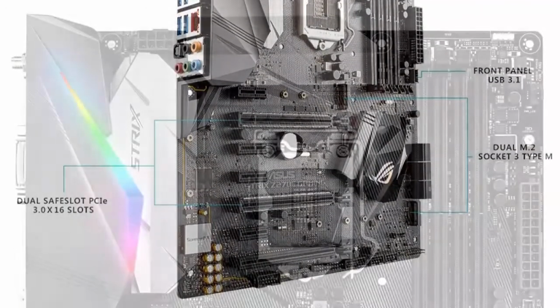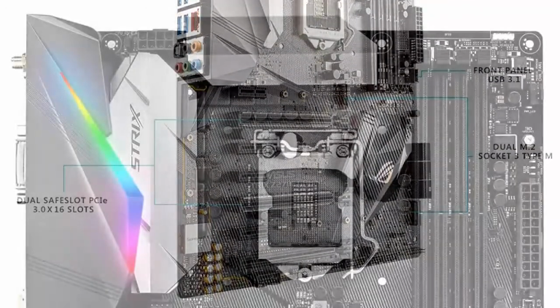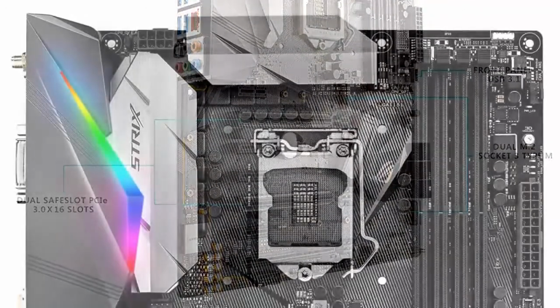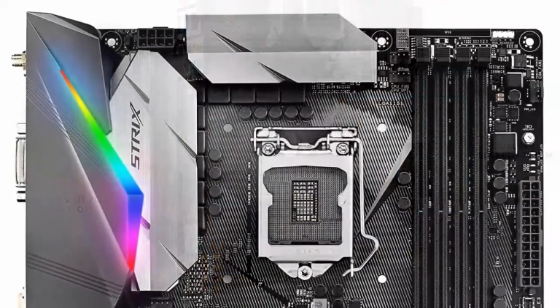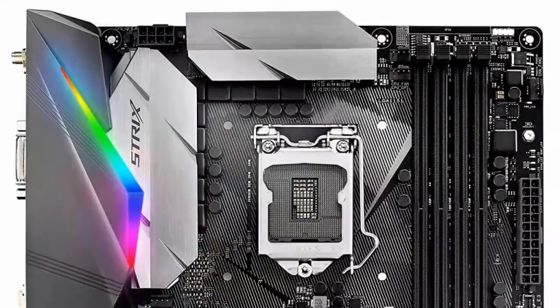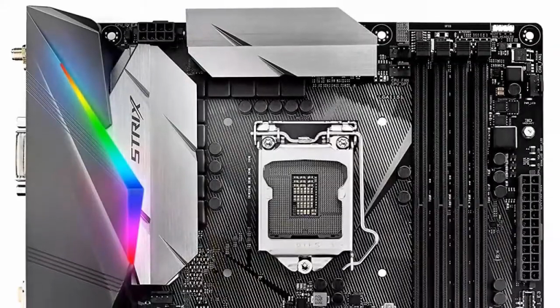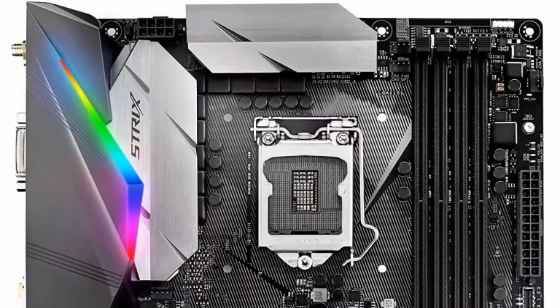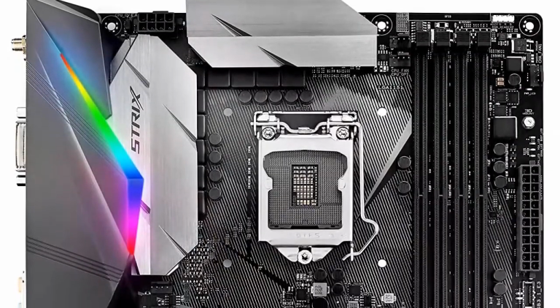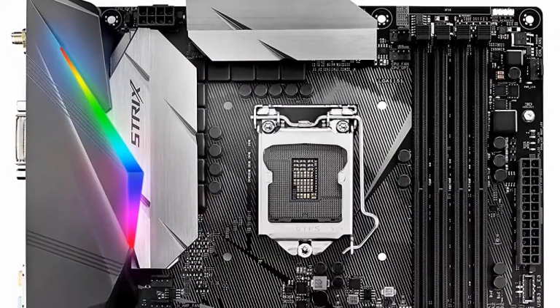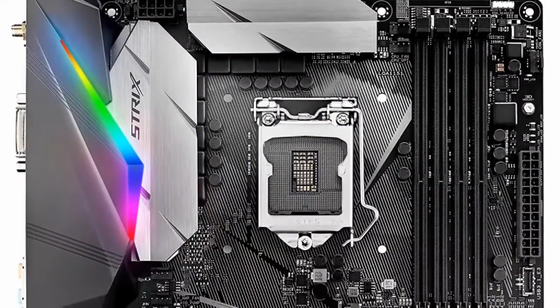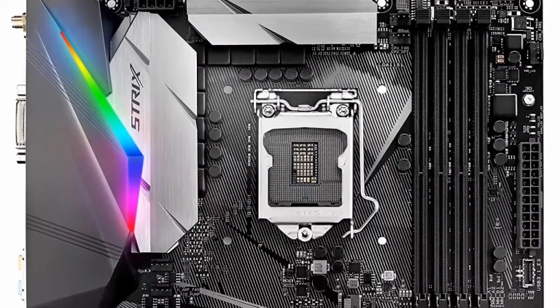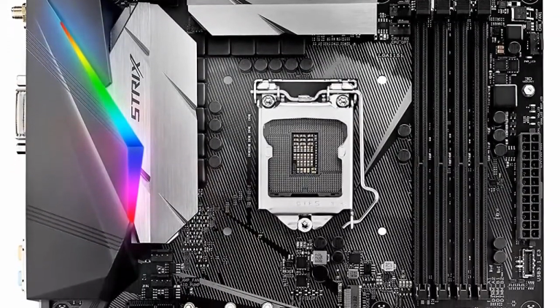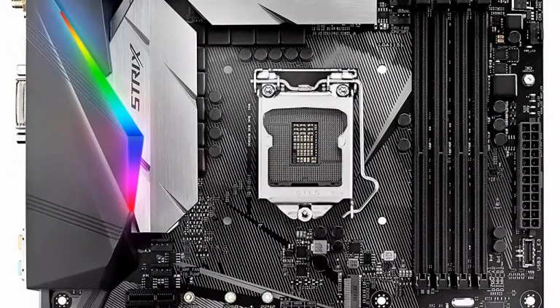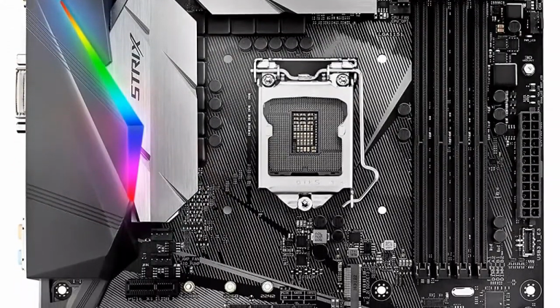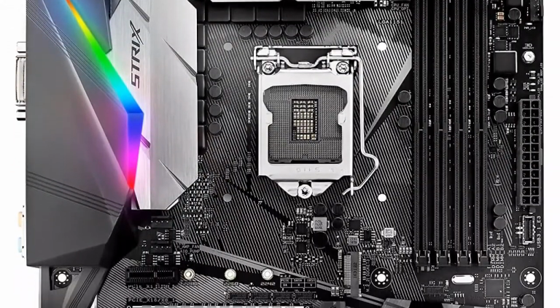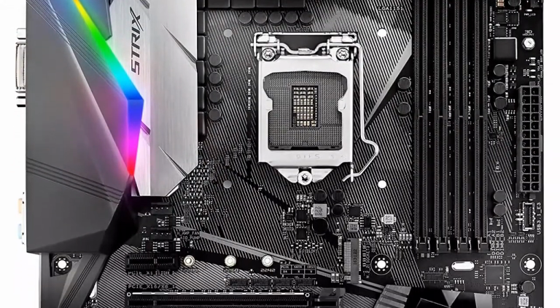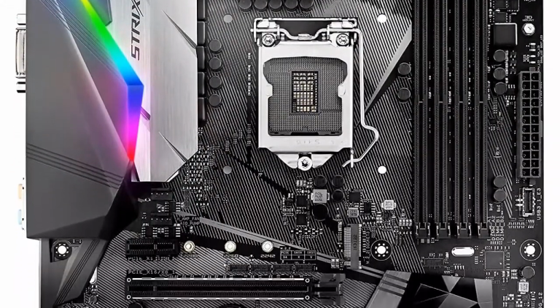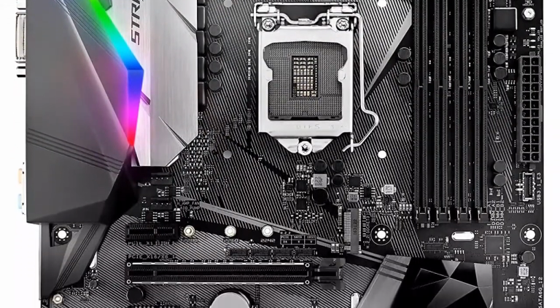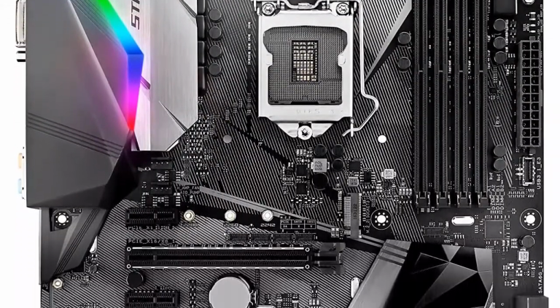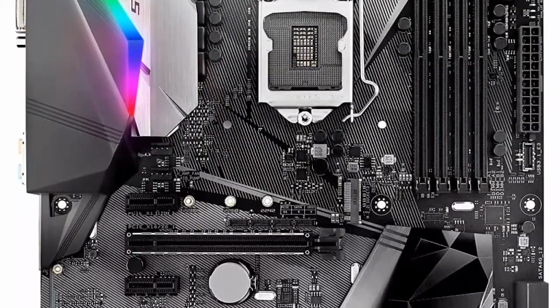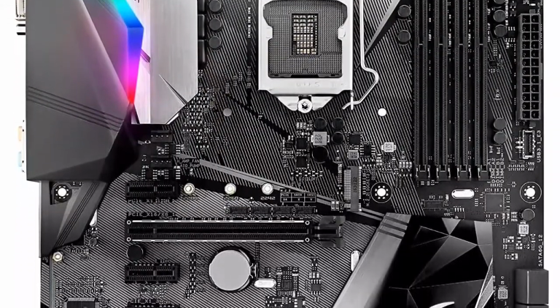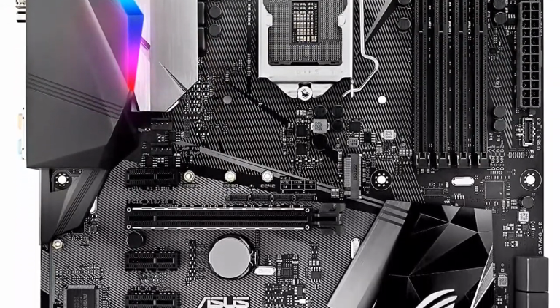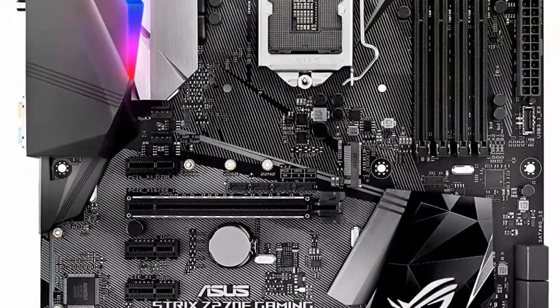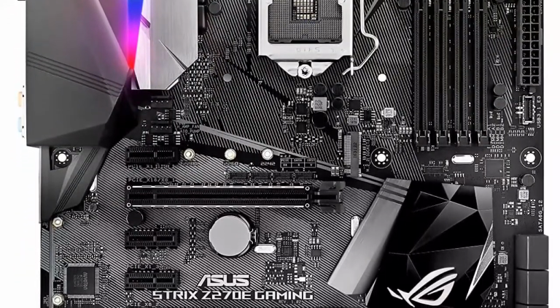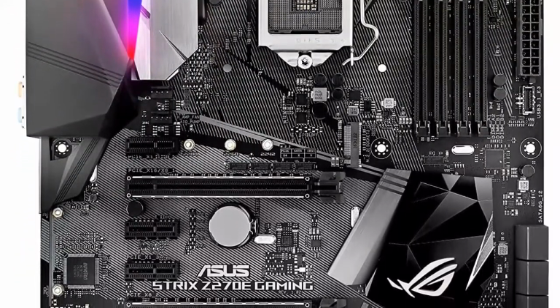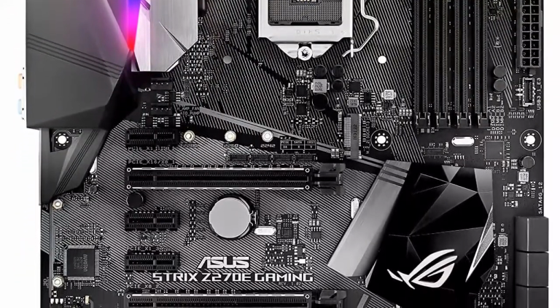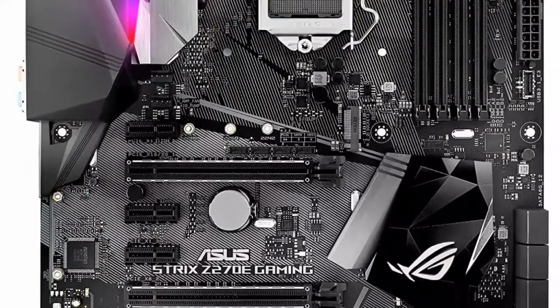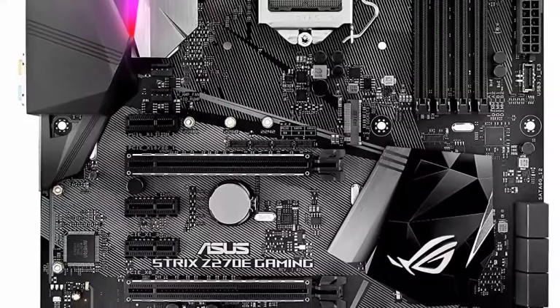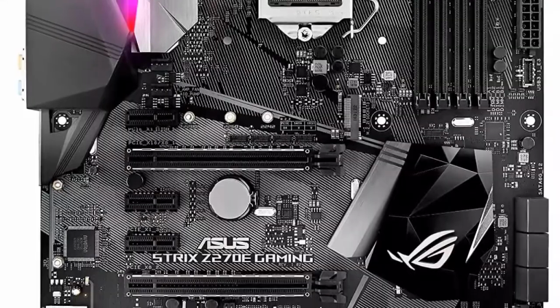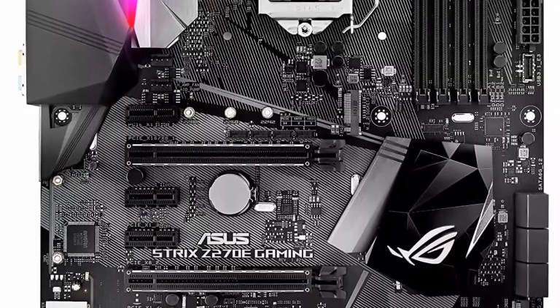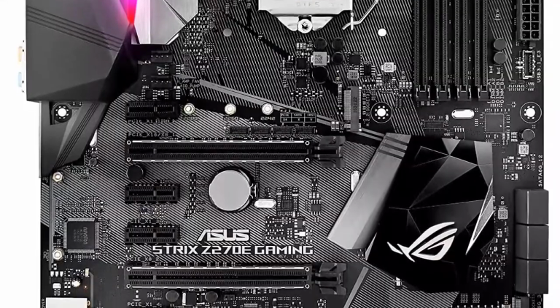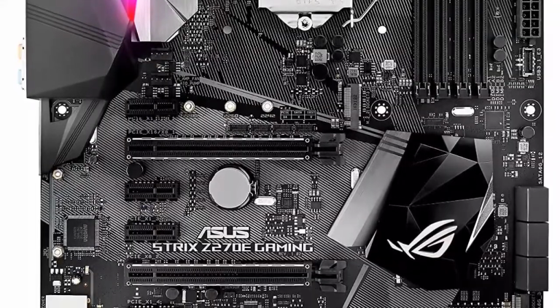Since it is a gaming rig, you'll want to get at least a Core i5 for gaming. It is easy to configure and it looks great too.